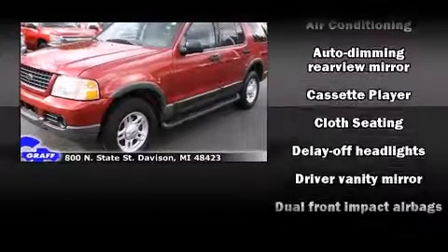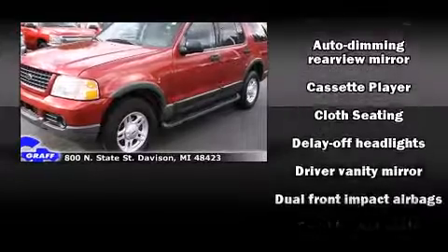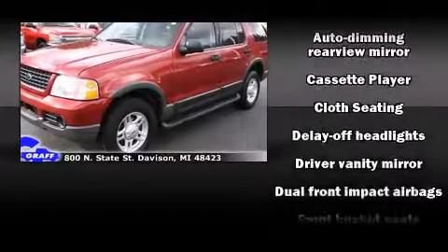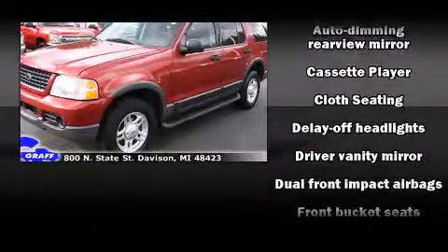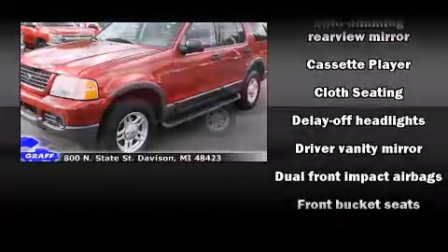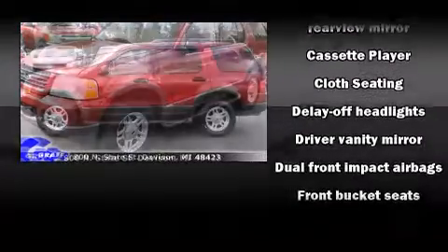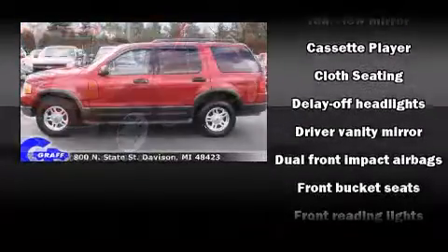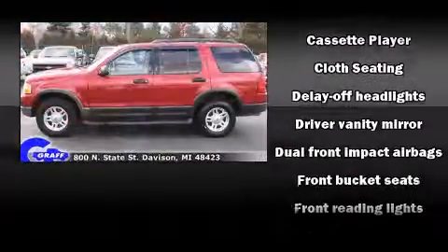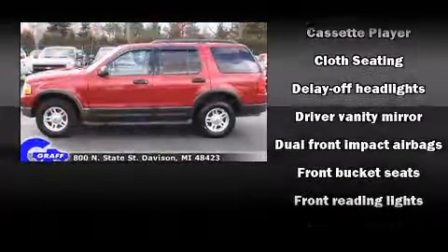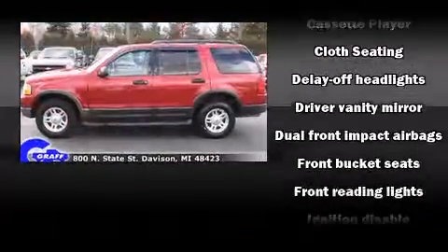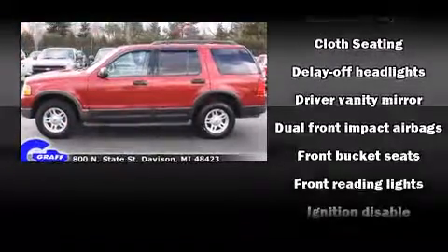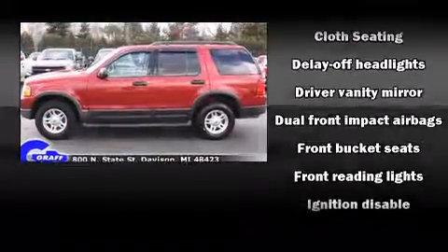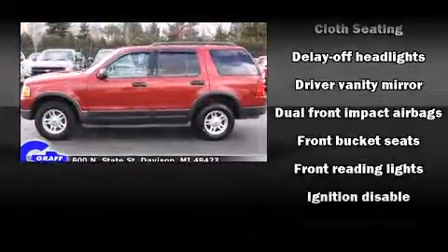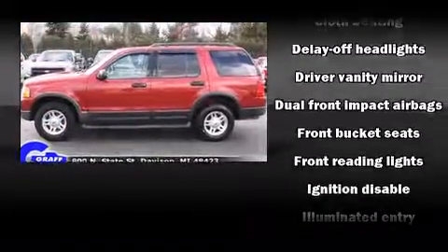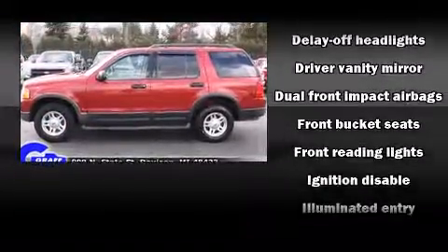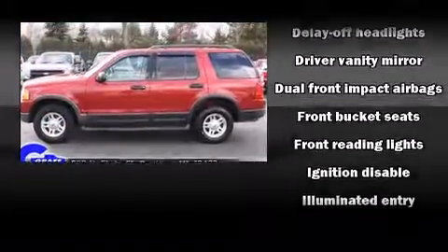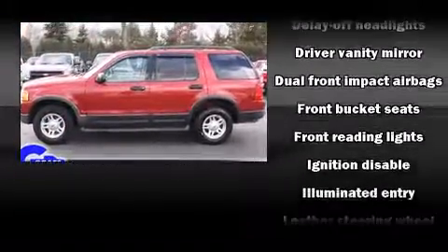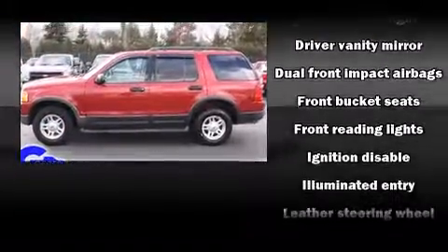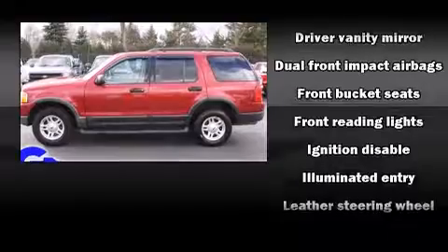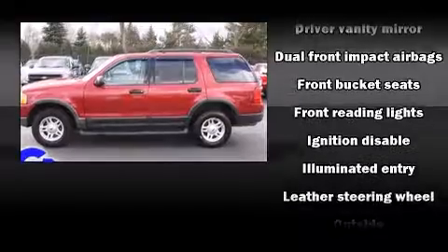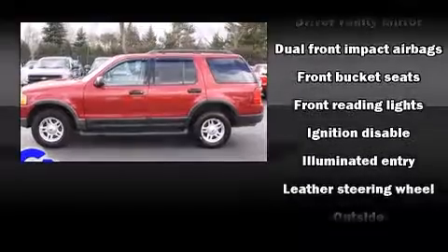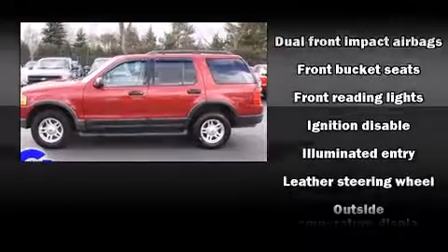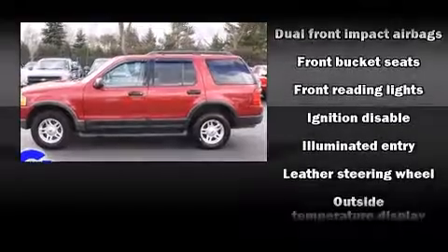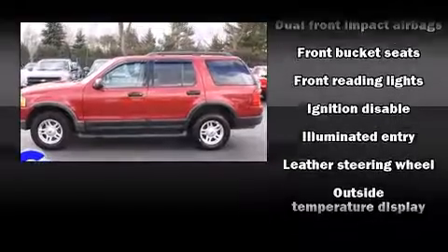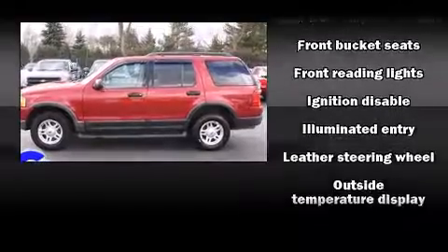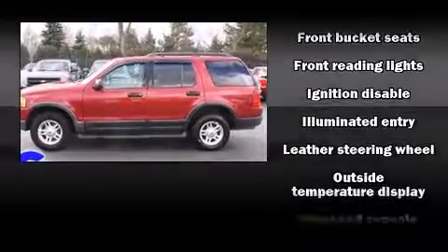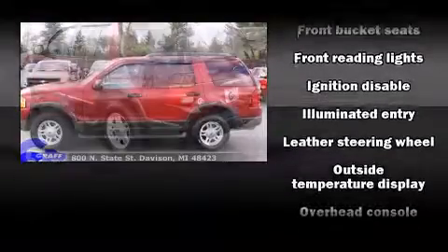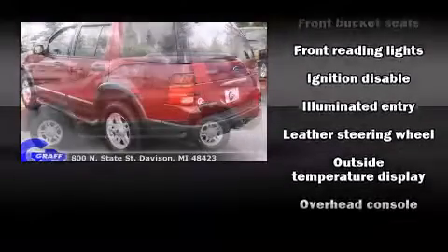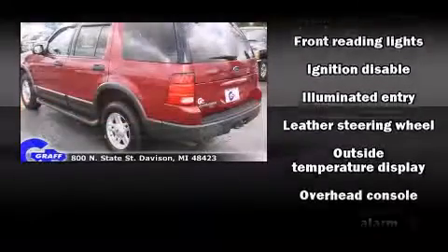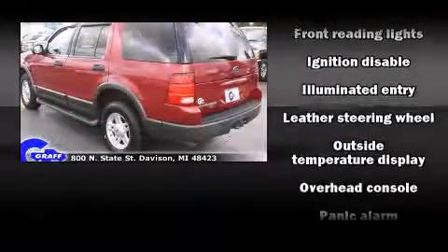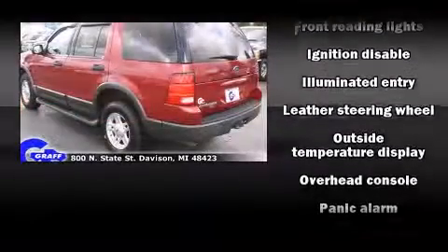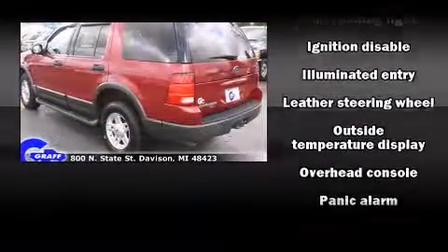Top features include cruise control, a rear window wiper, a tachometer, a trailer hitch, and power windows.